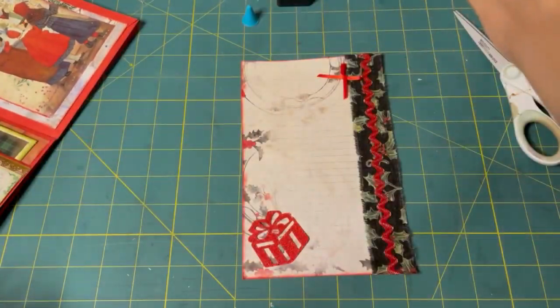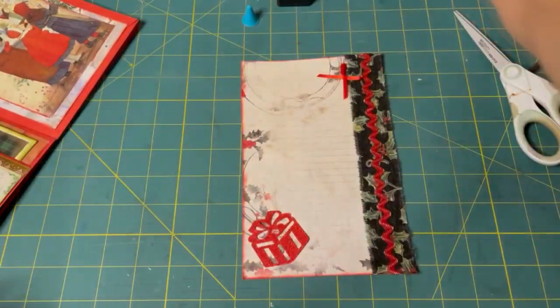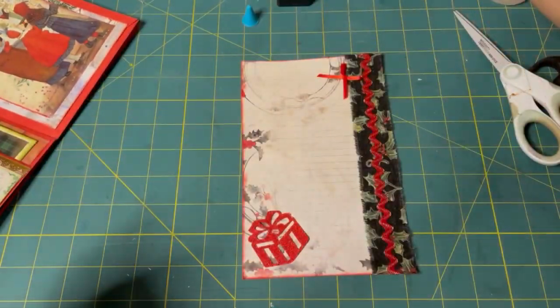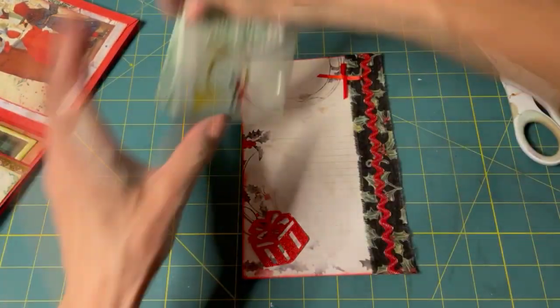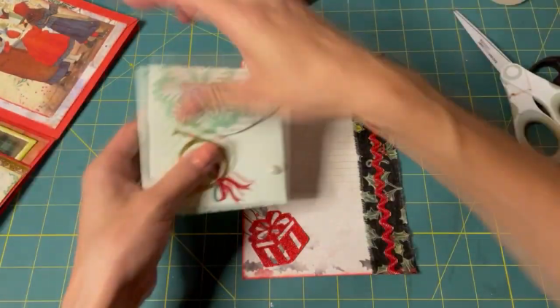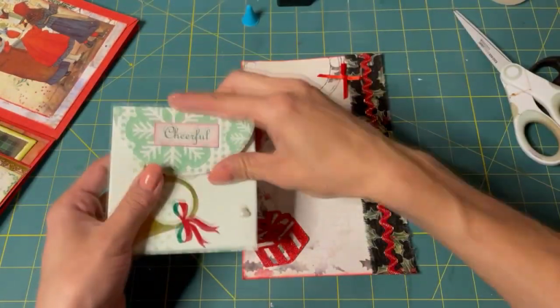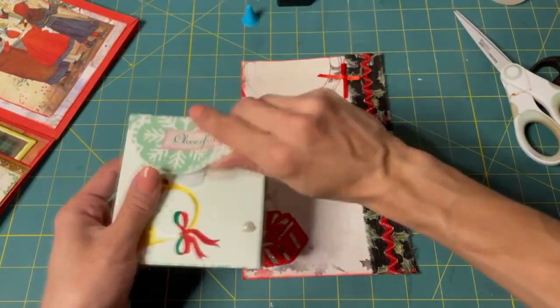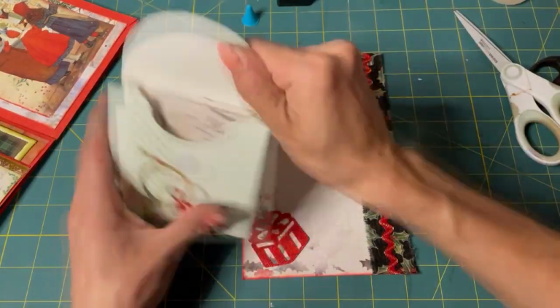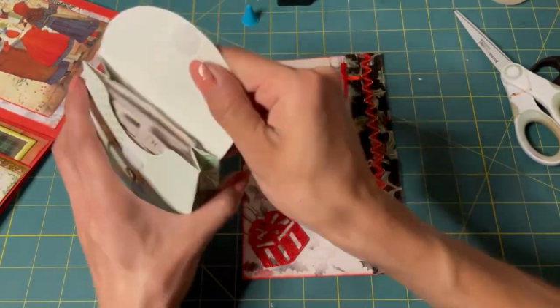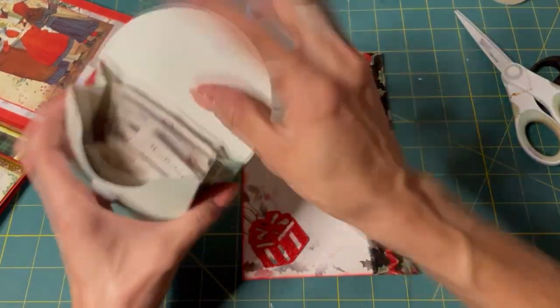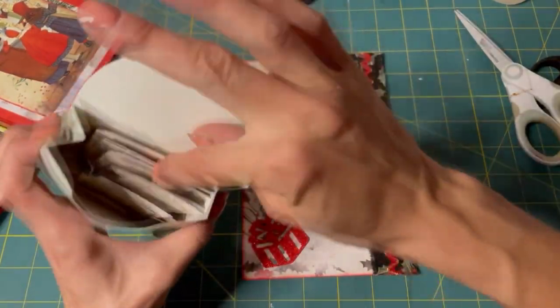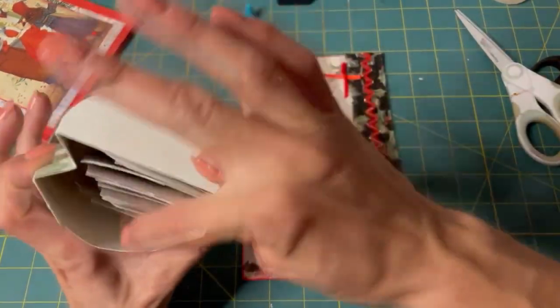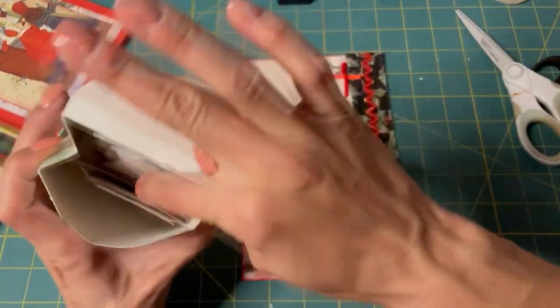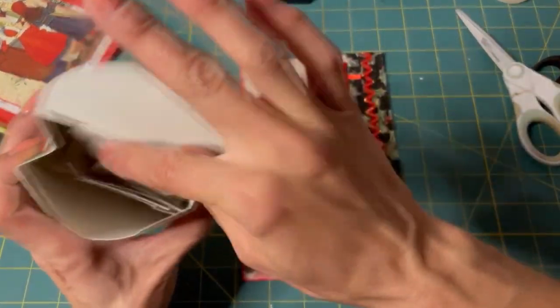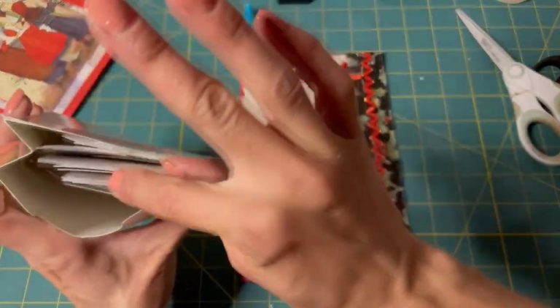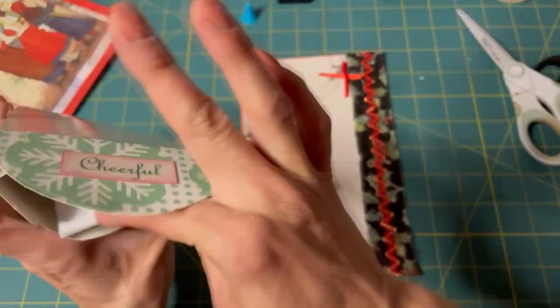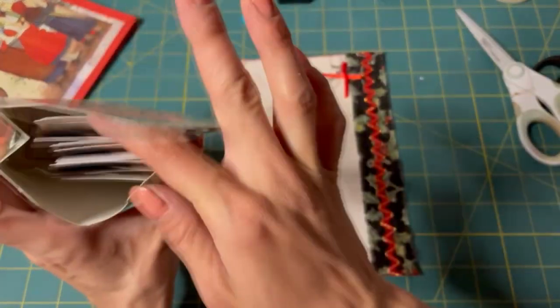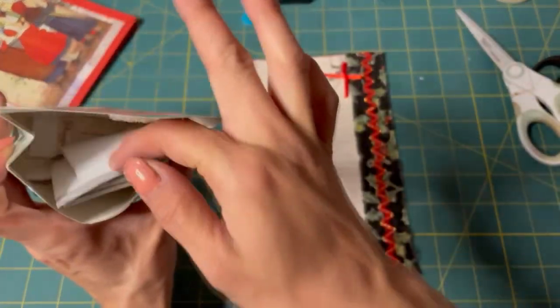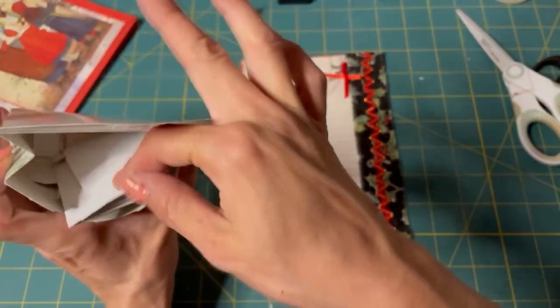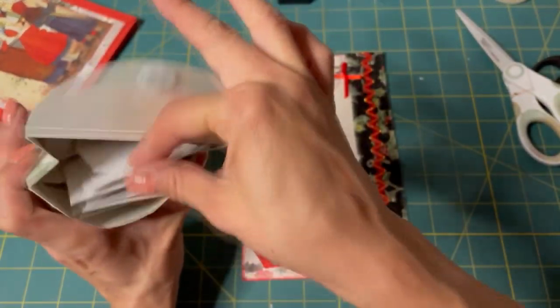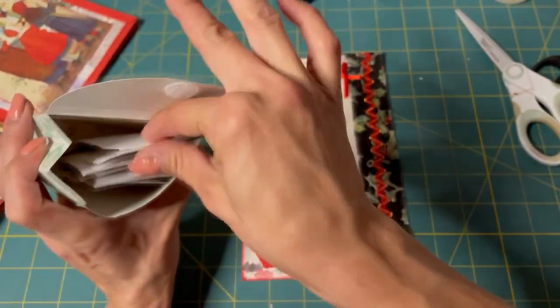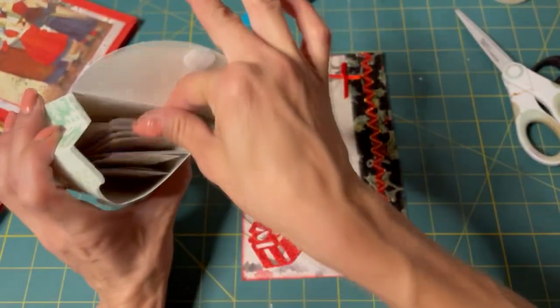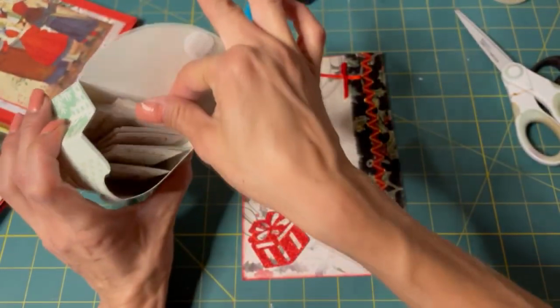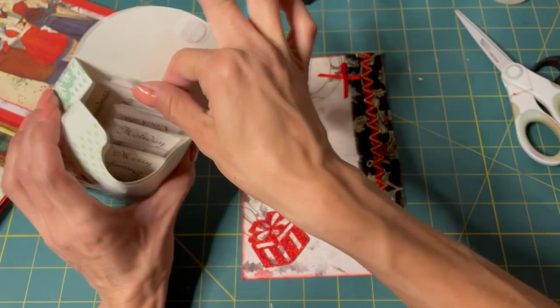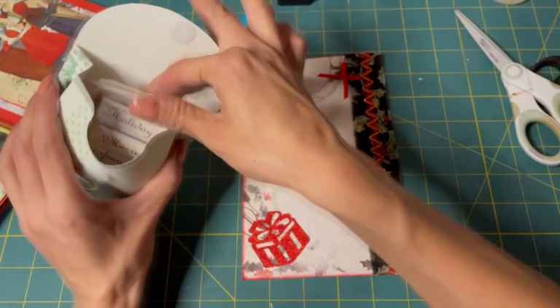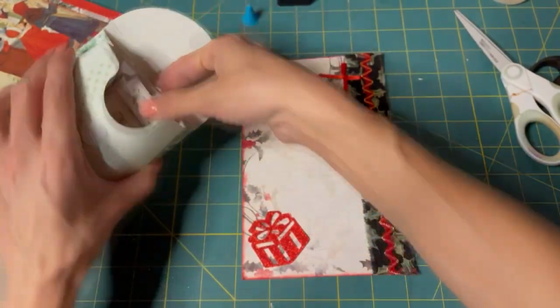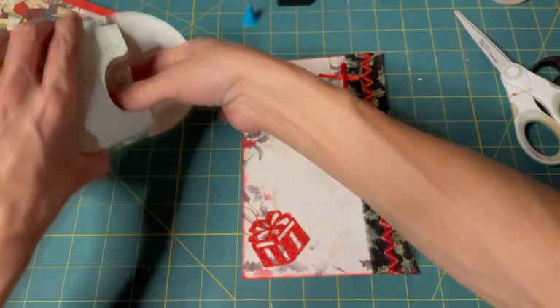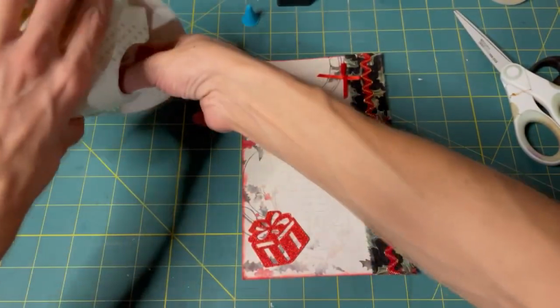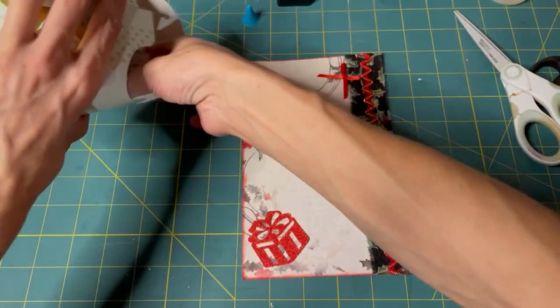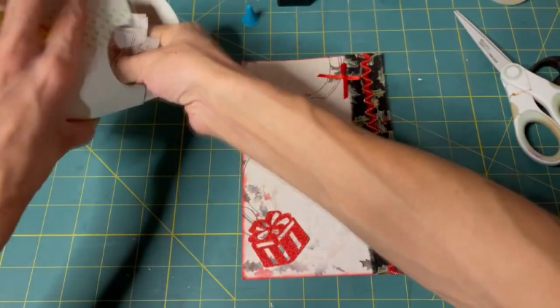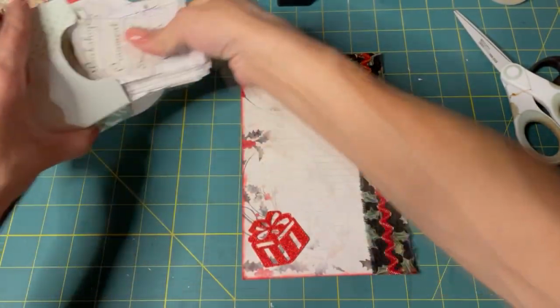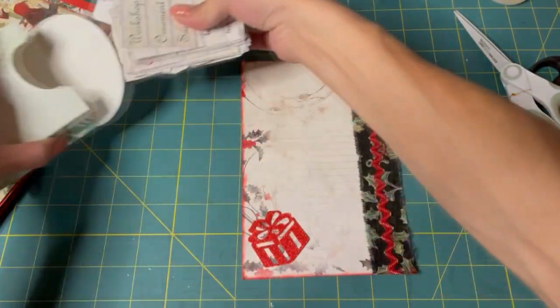Let's look at our words, shall we? So yeah, I'm thinking for October — that's a ways away — but I'm thinking that's what I'll do.